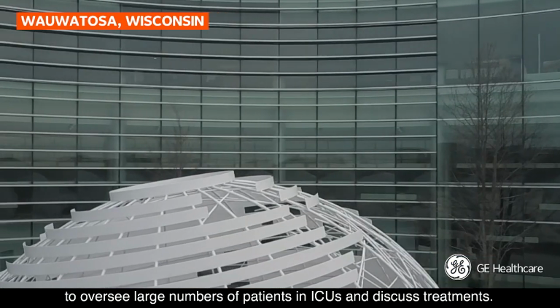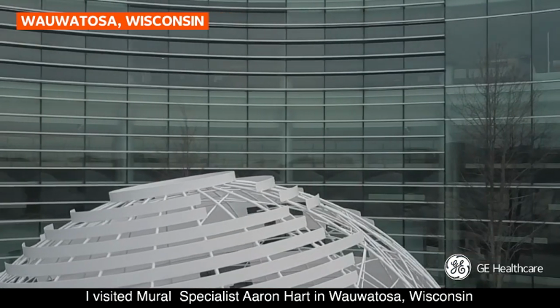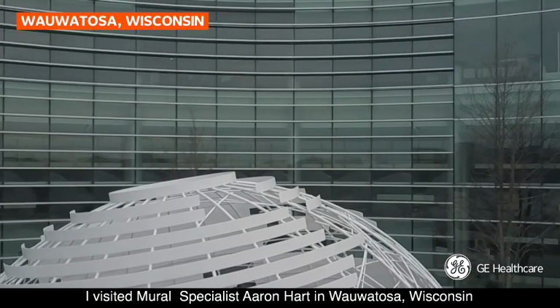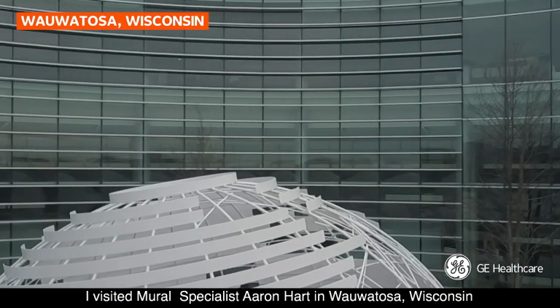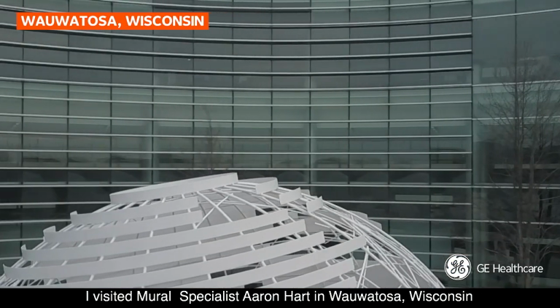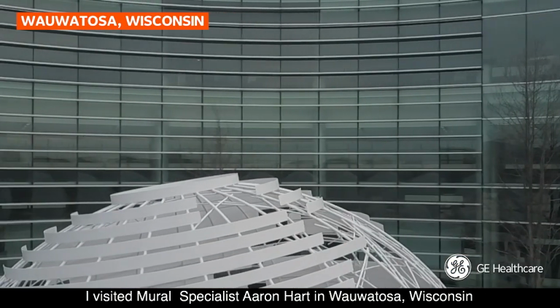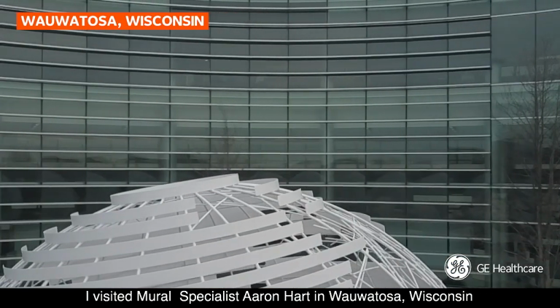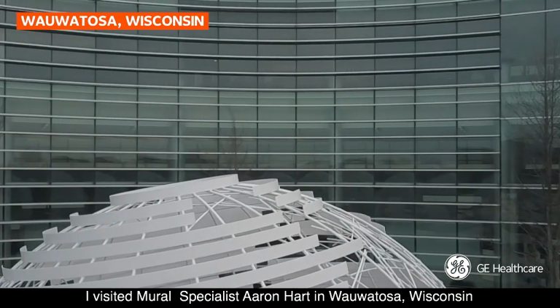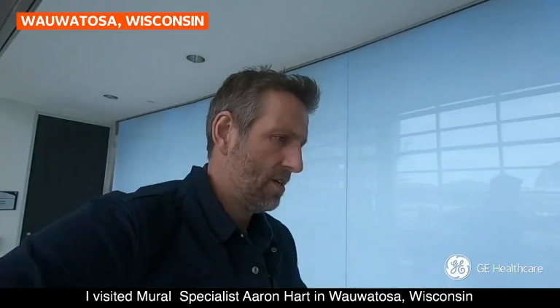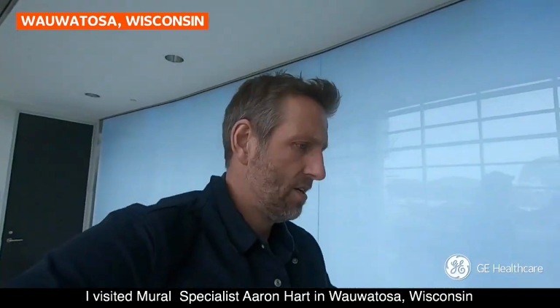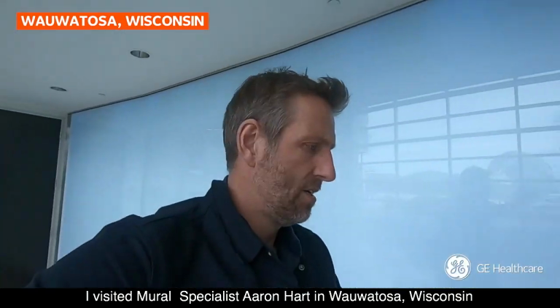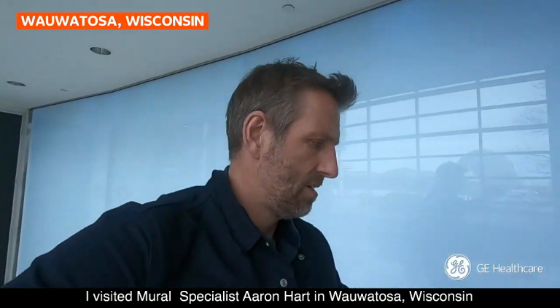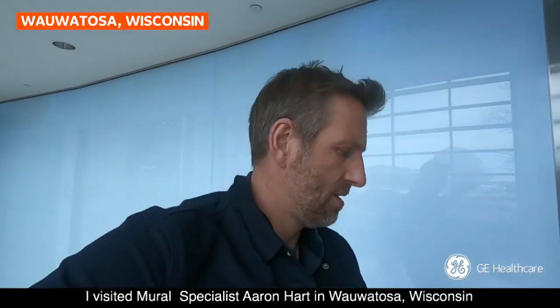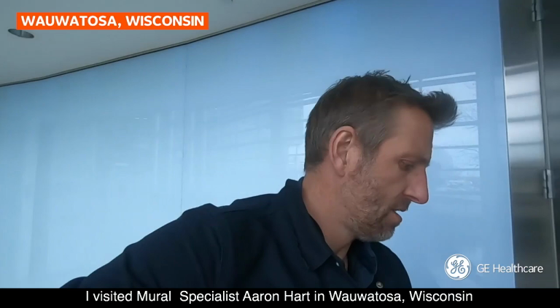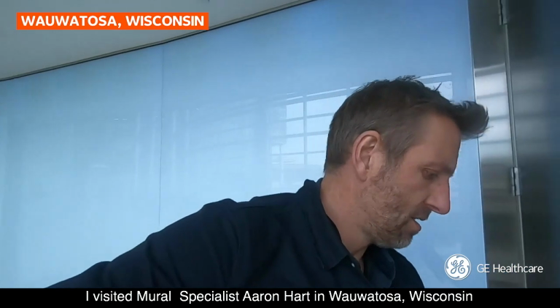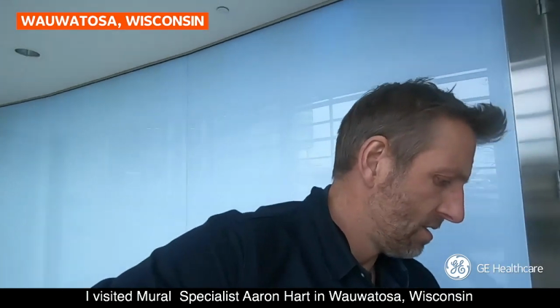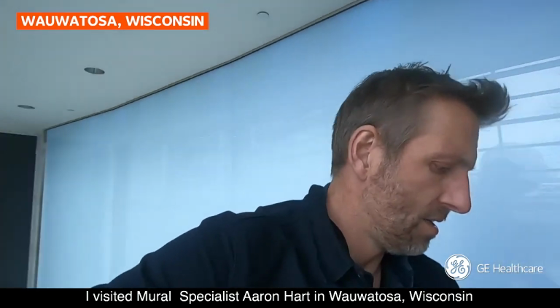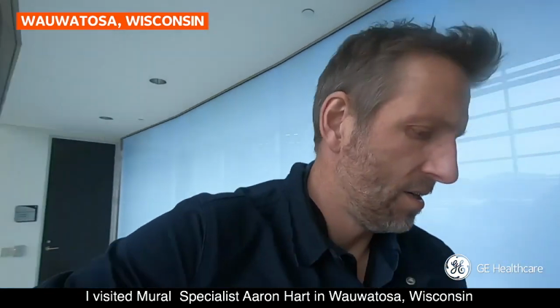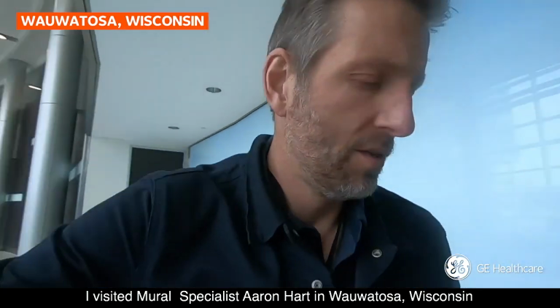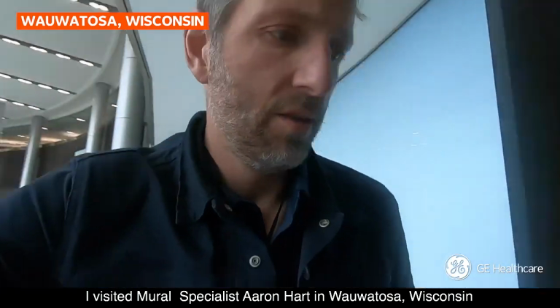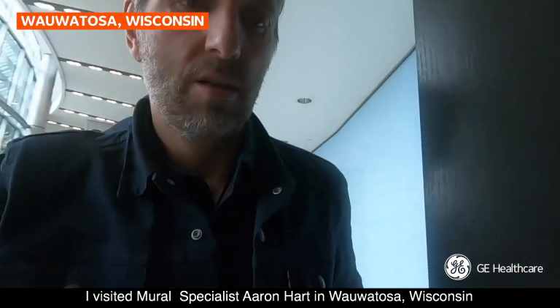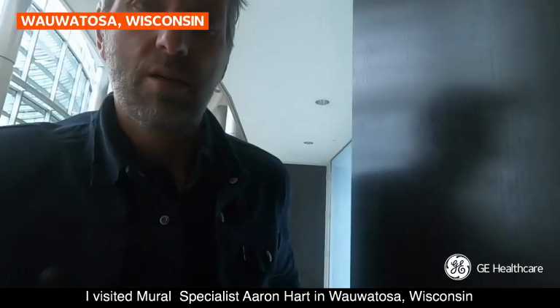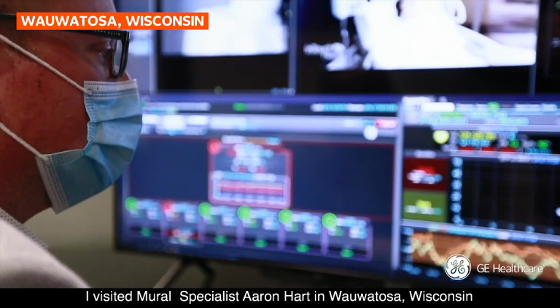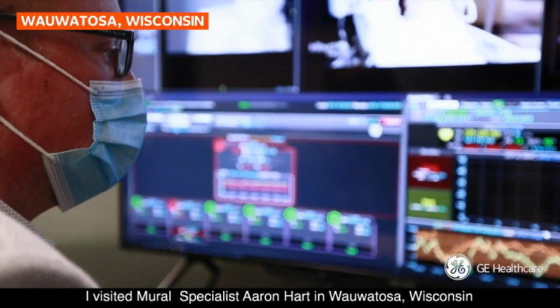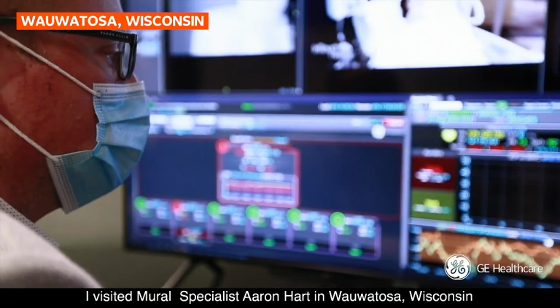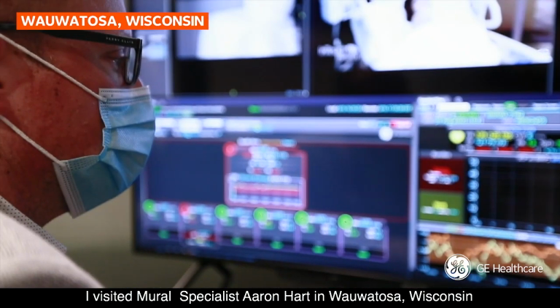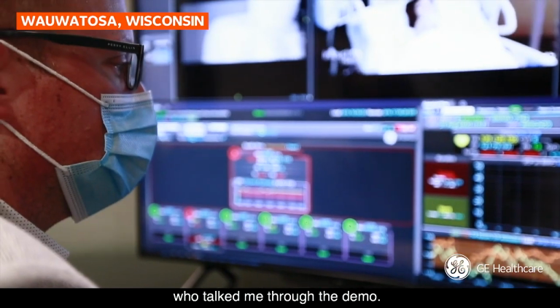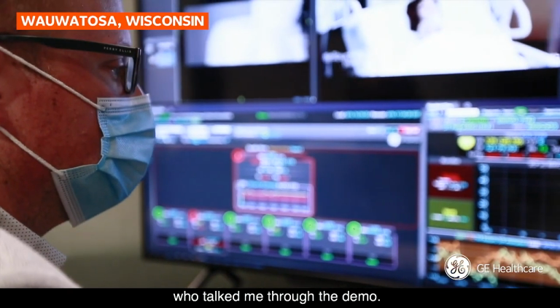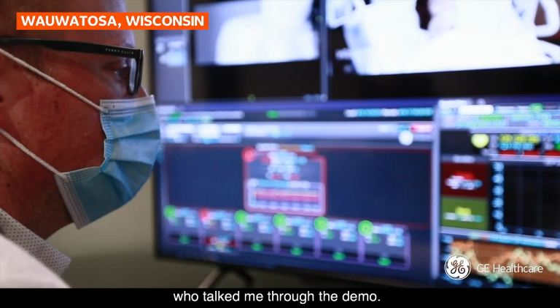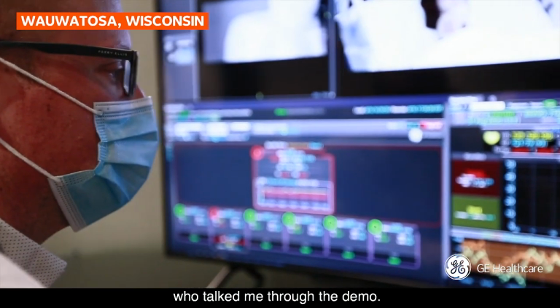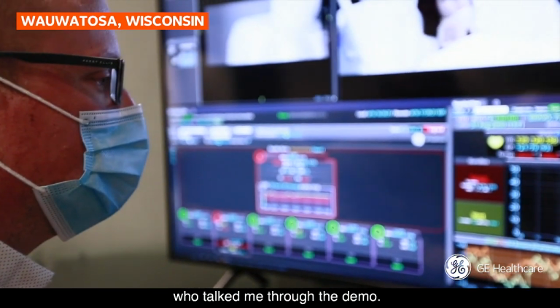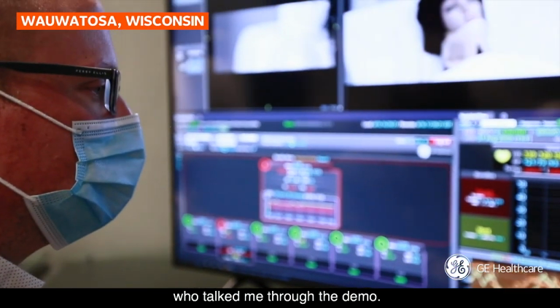I visited Mural specialist Aaron Hart in Wauwatosa, Wisconsin, who talked me through the demo.